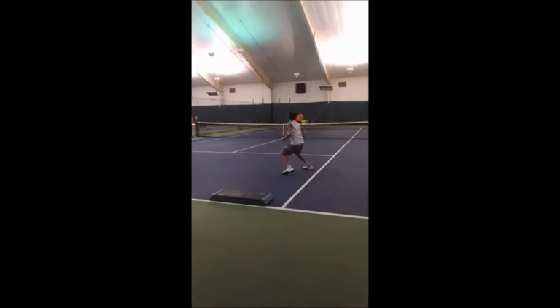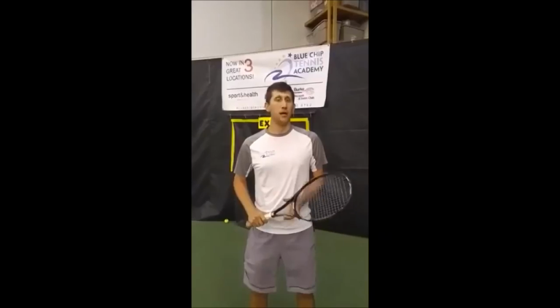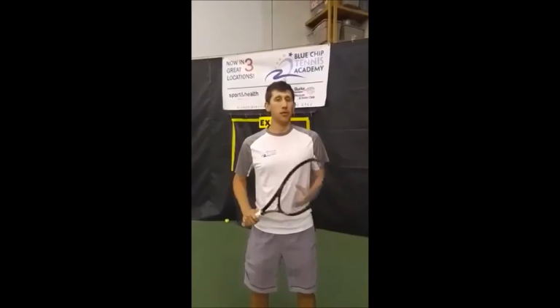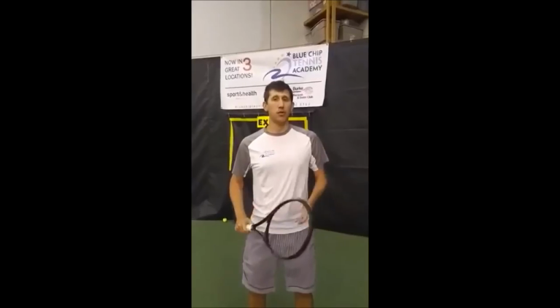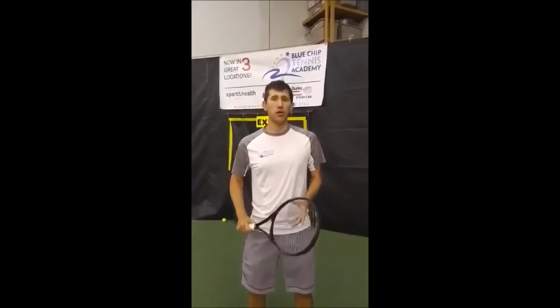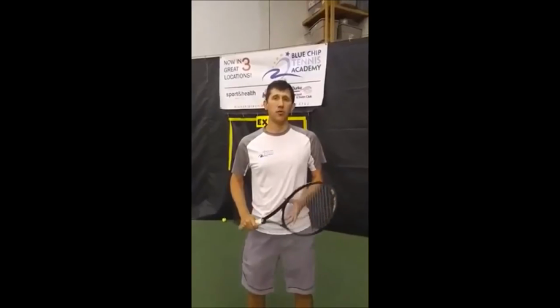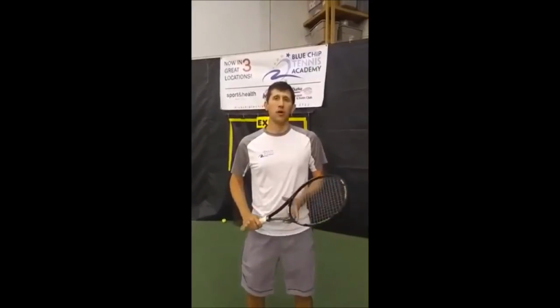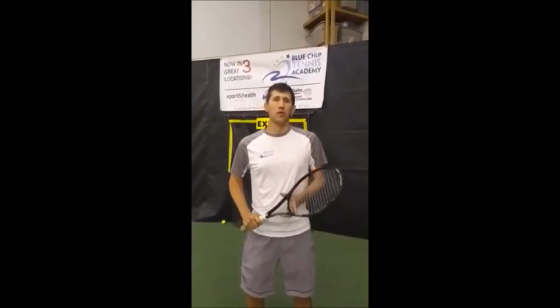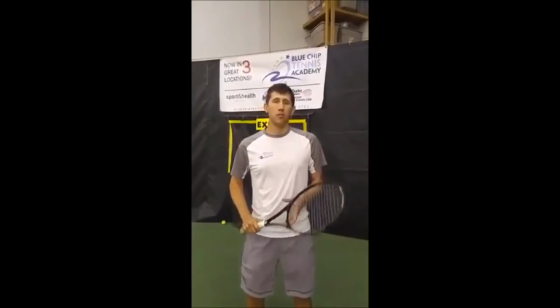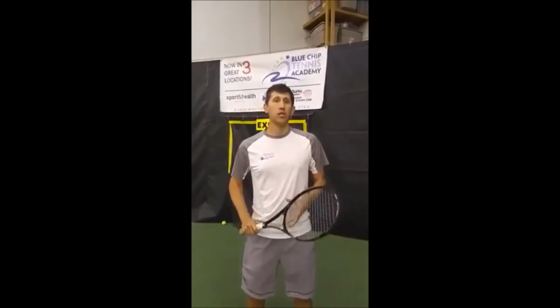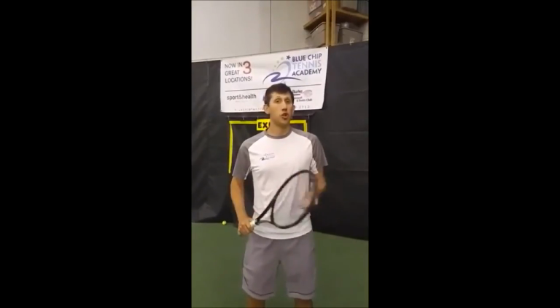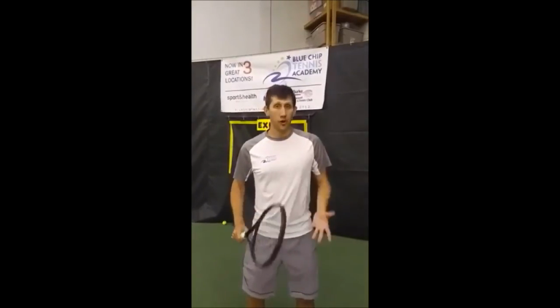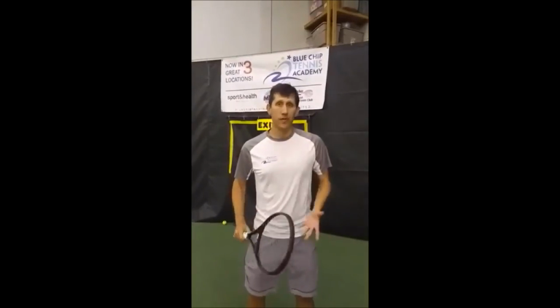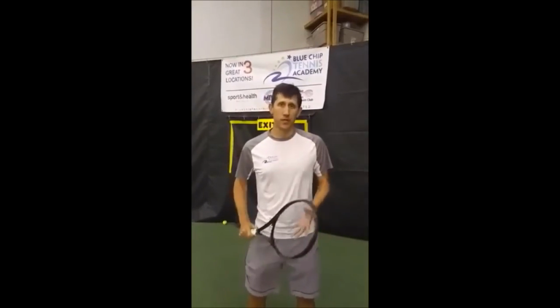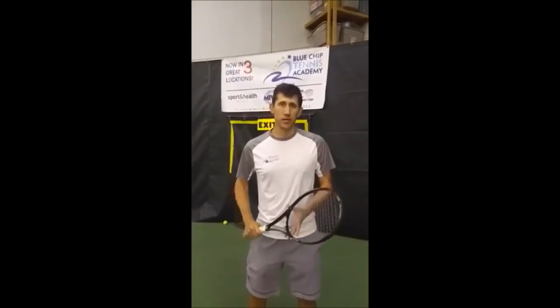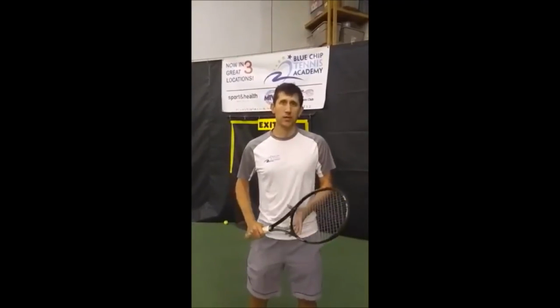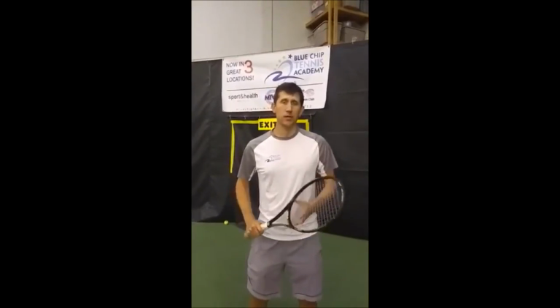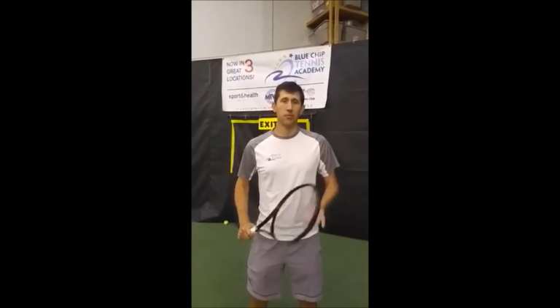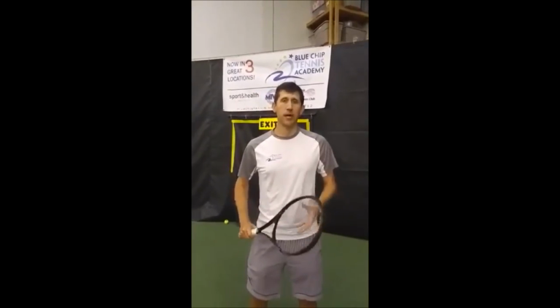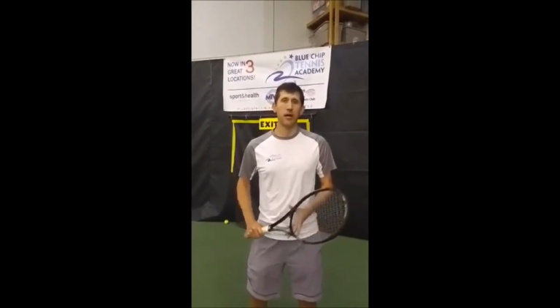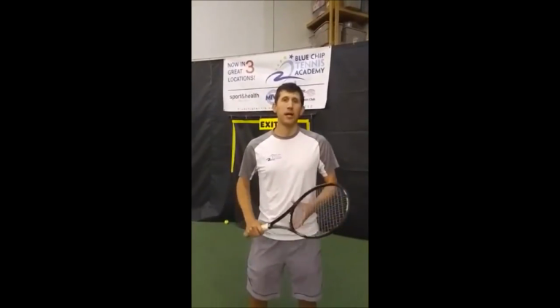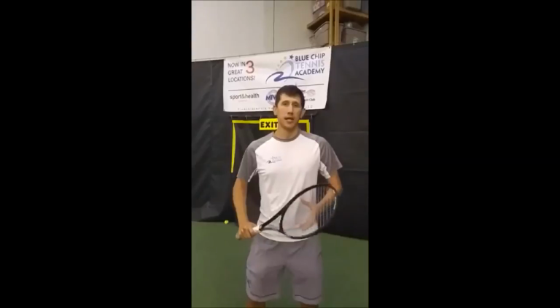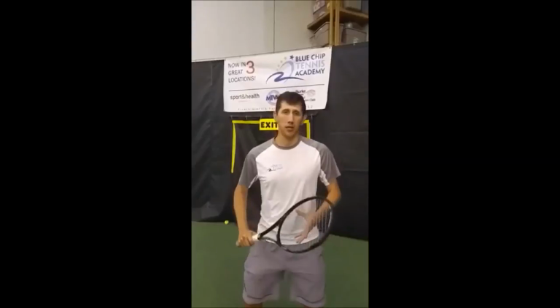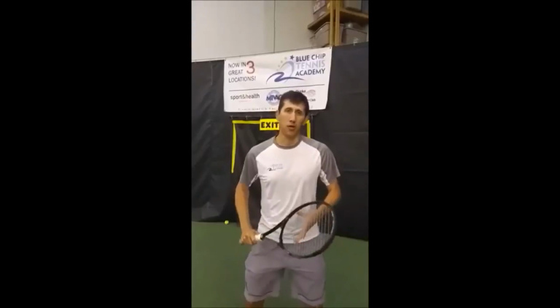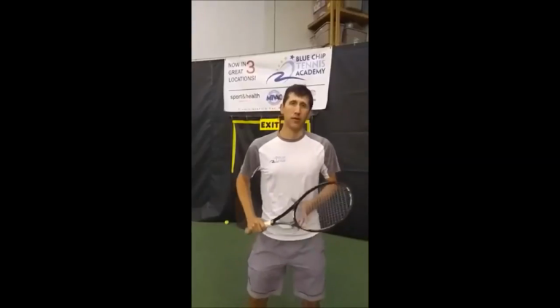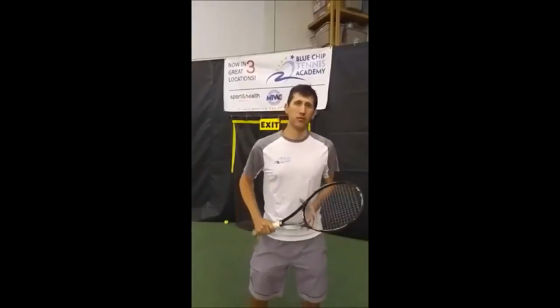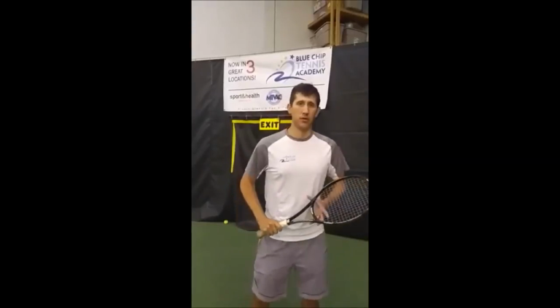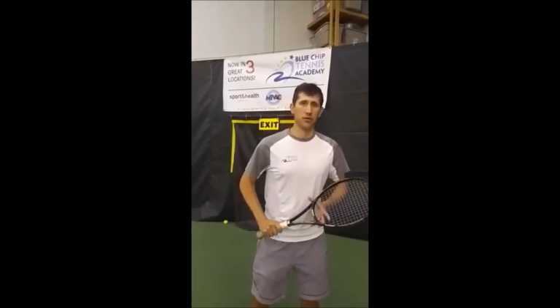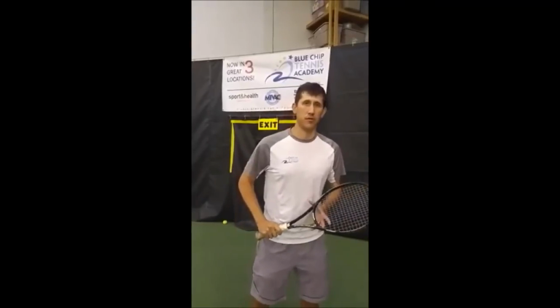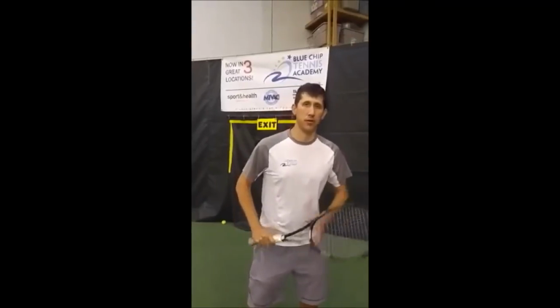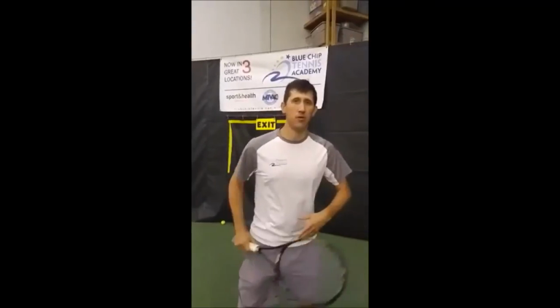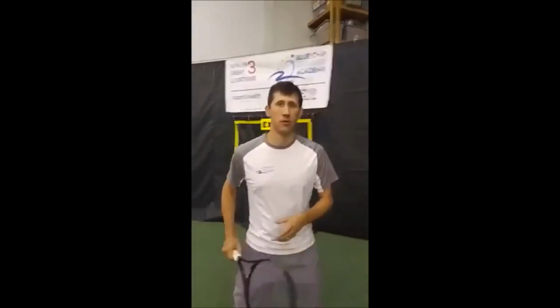Now I'm going to show you what Djokovic does to prepare and get low for his return of serve. Here we go.